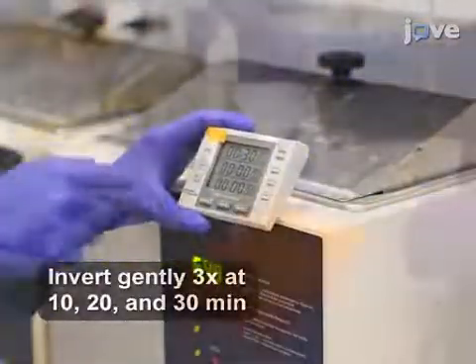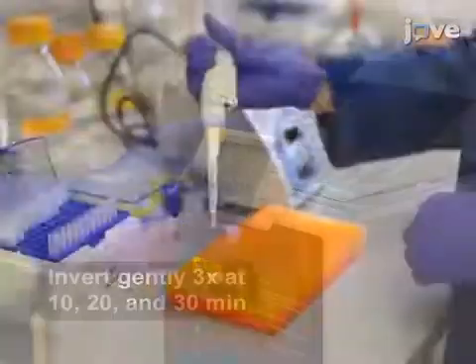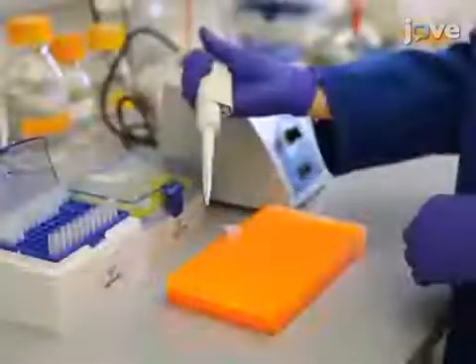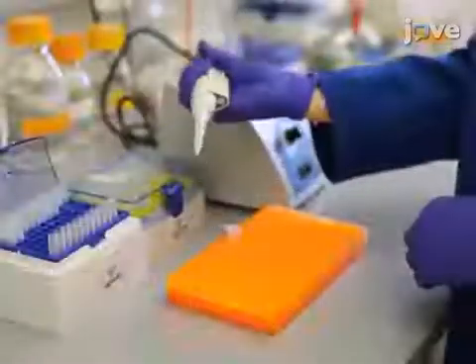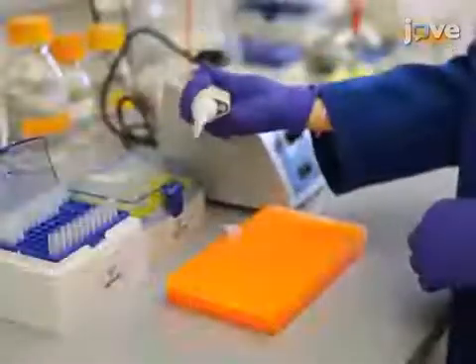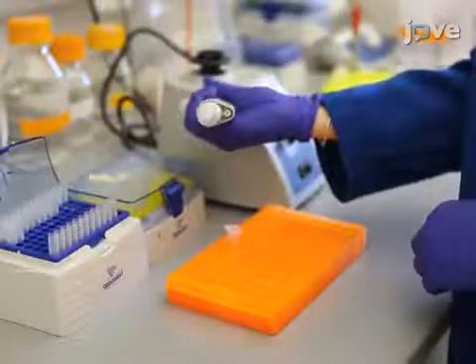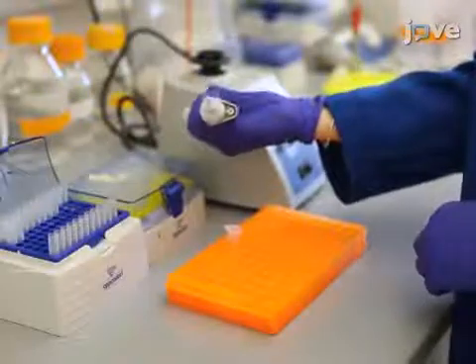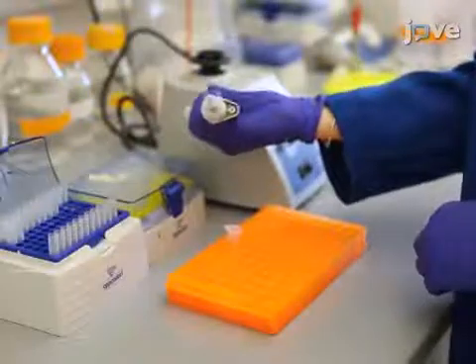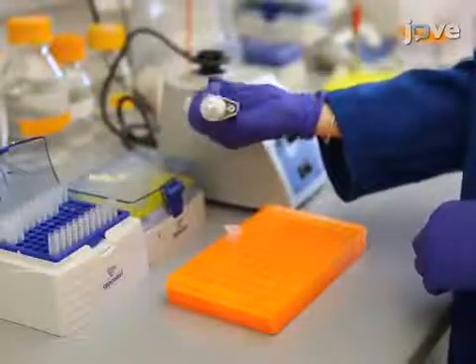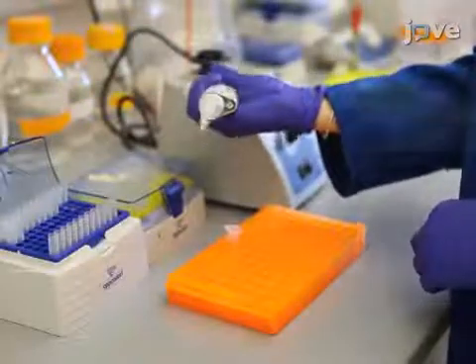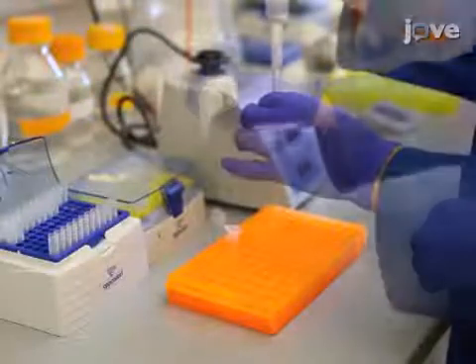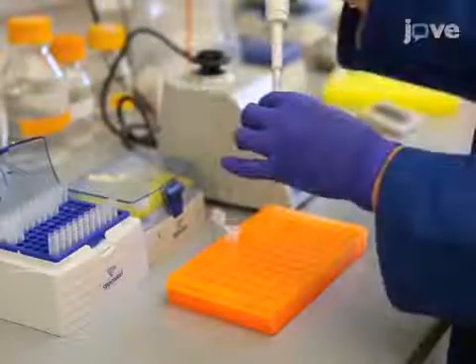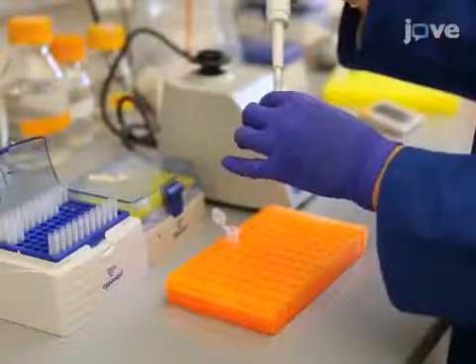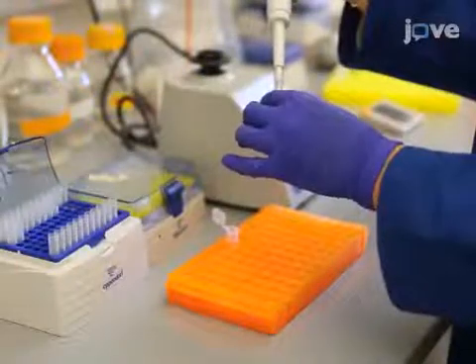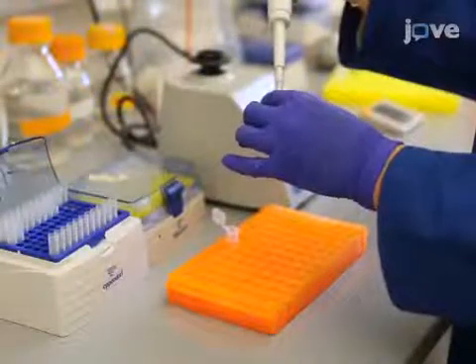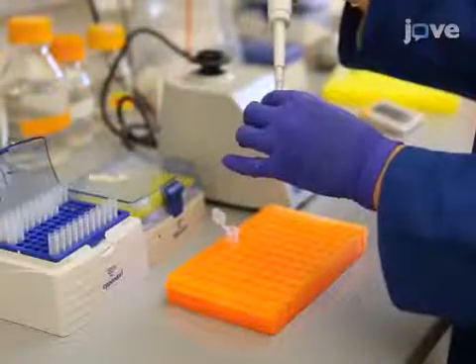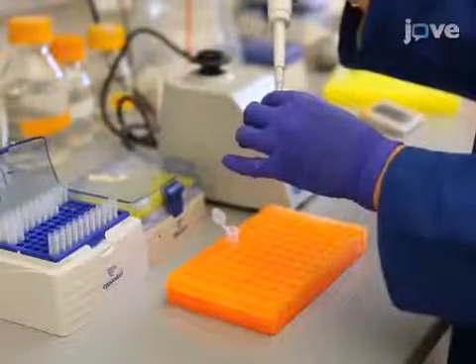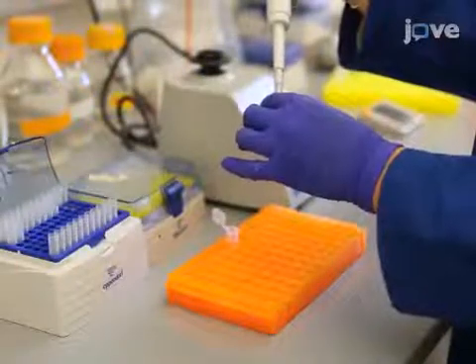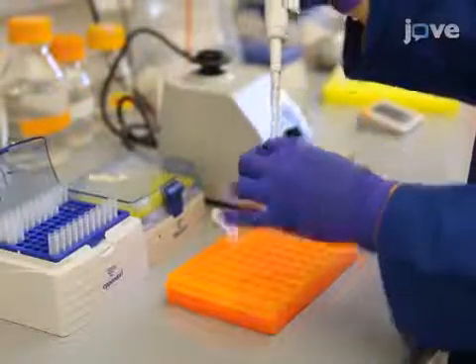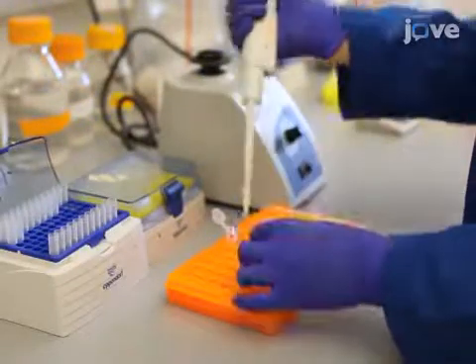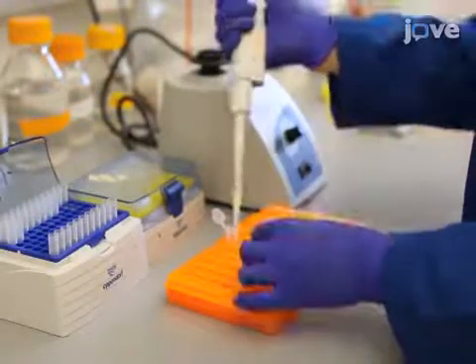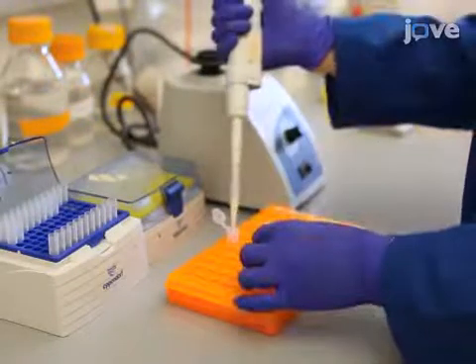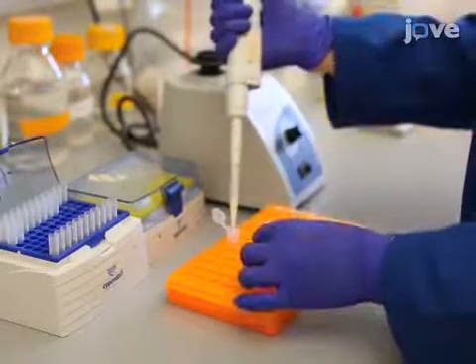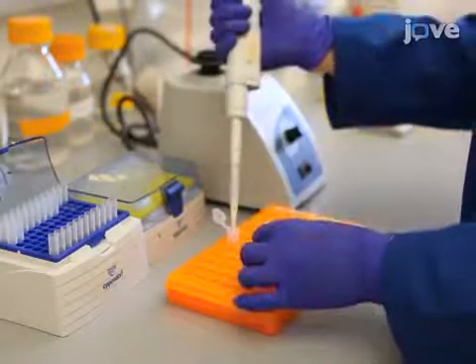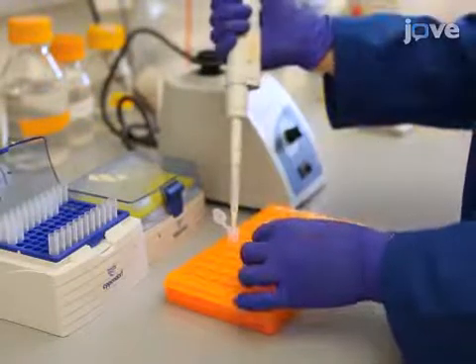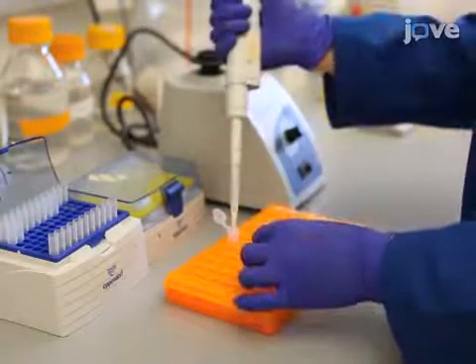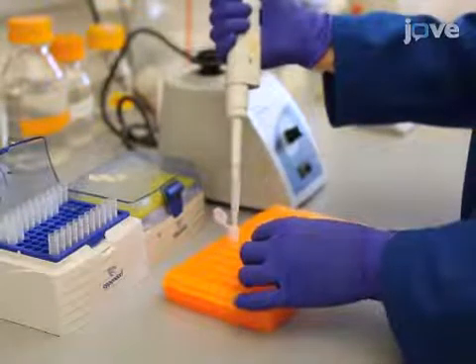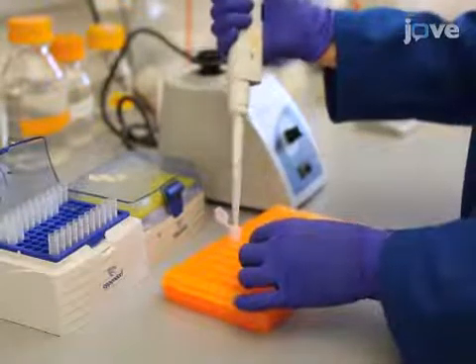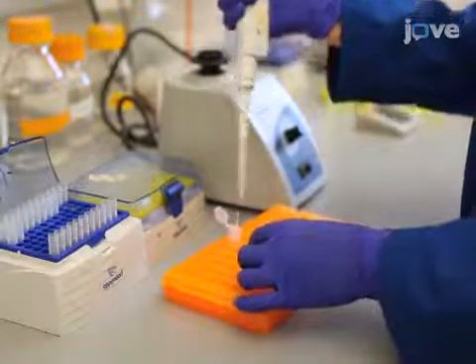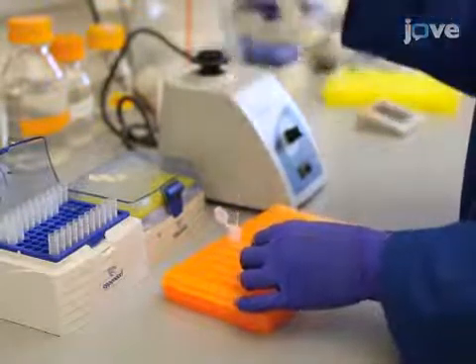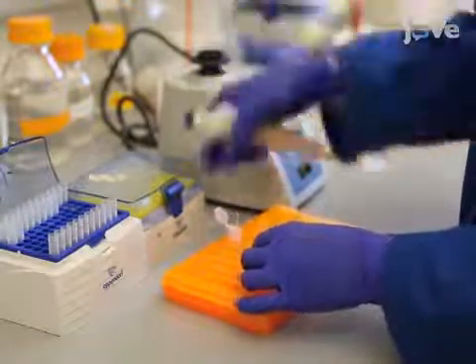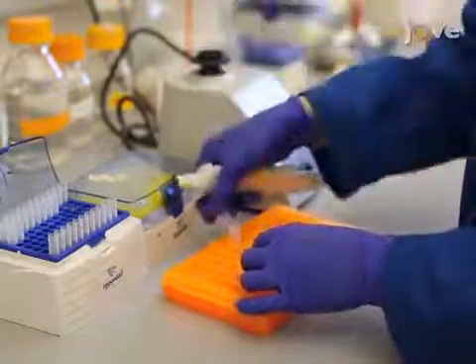Using a wide-bore pipette tip, transfer the entire solution to a new 2-milliliter microcentrifuge tube.